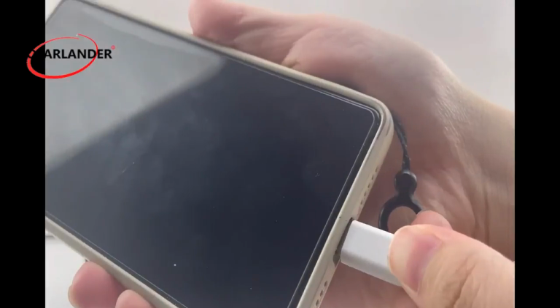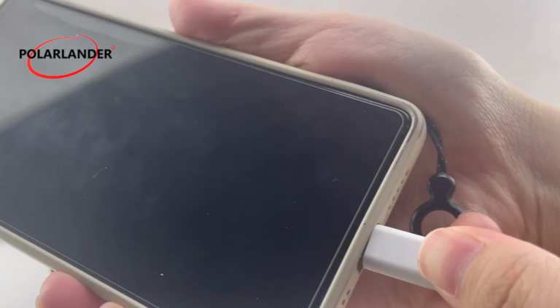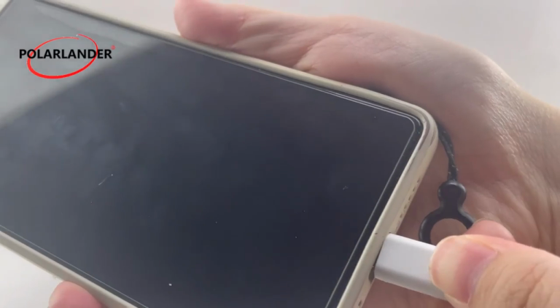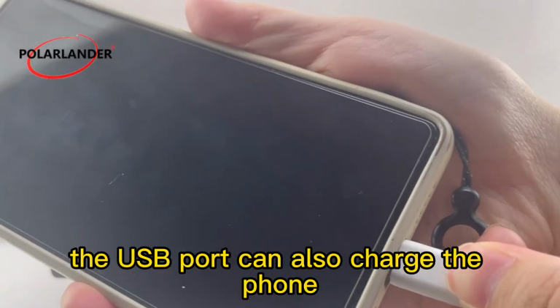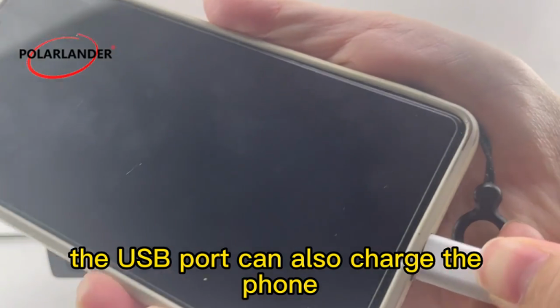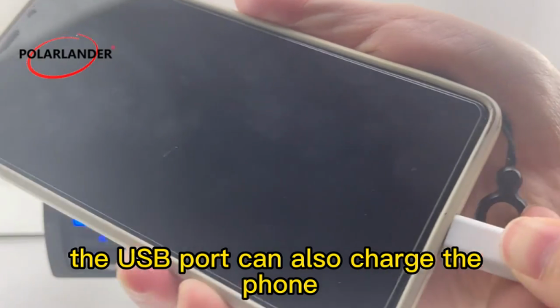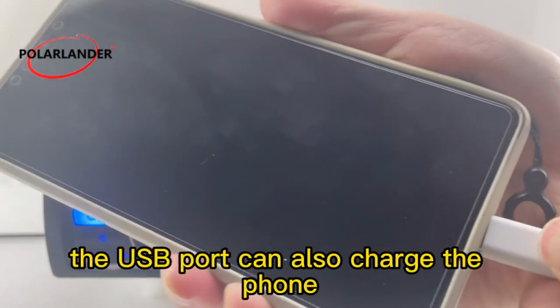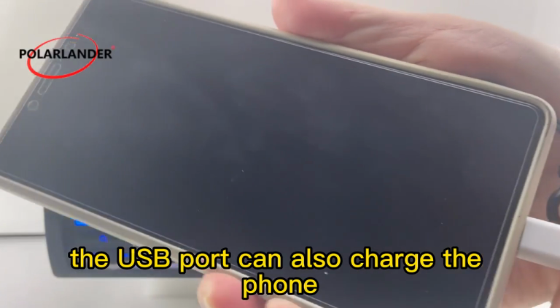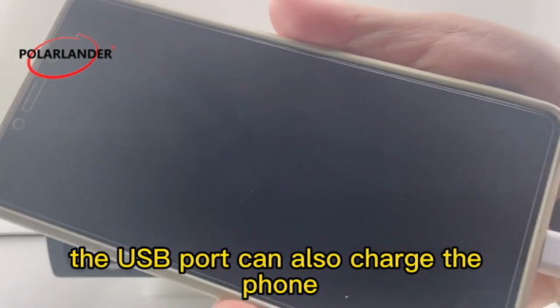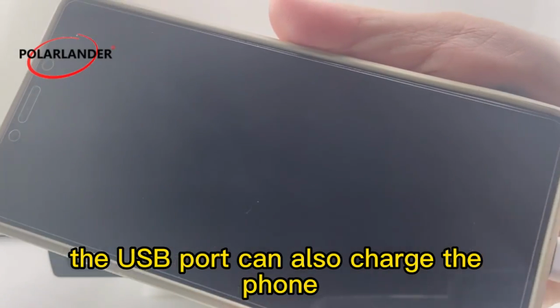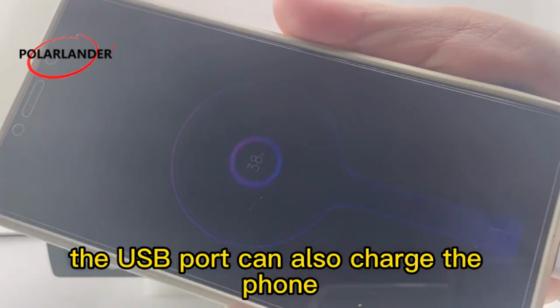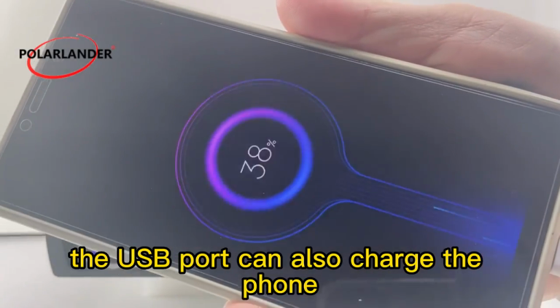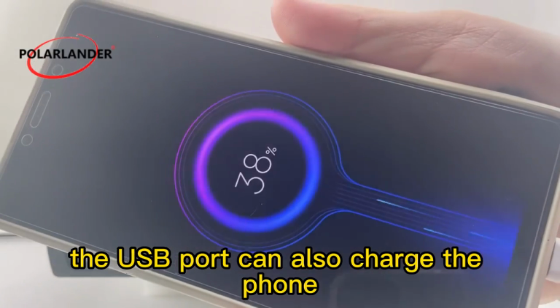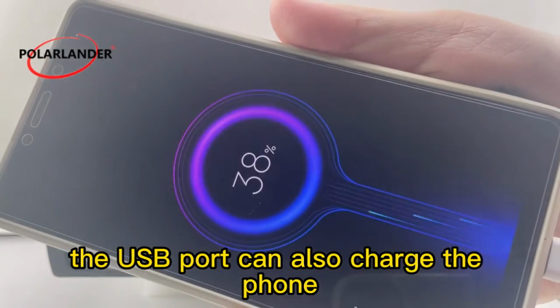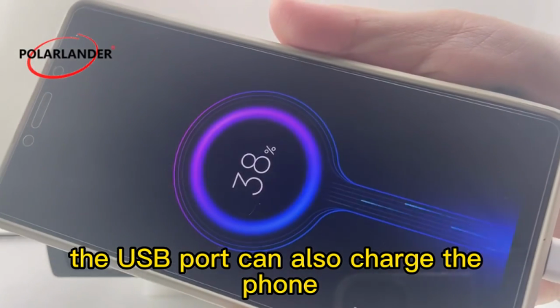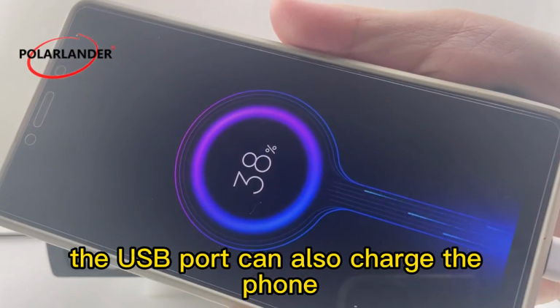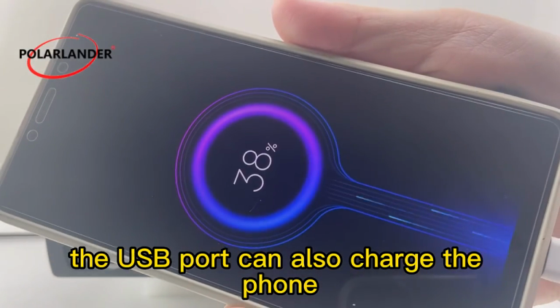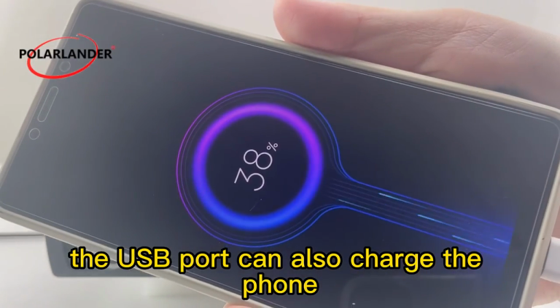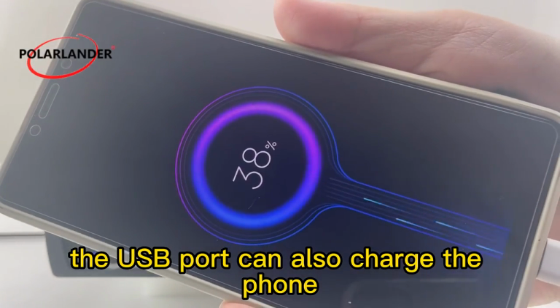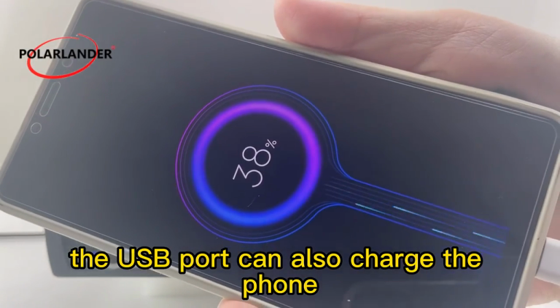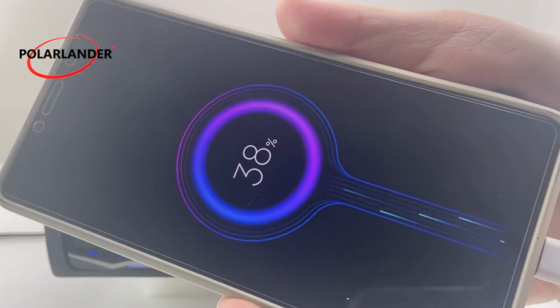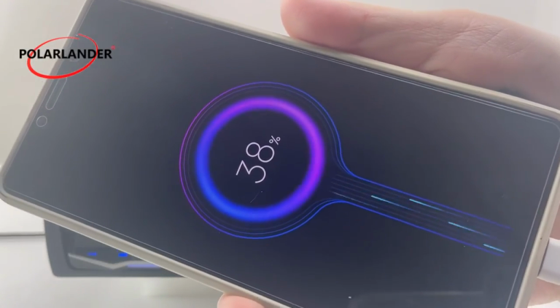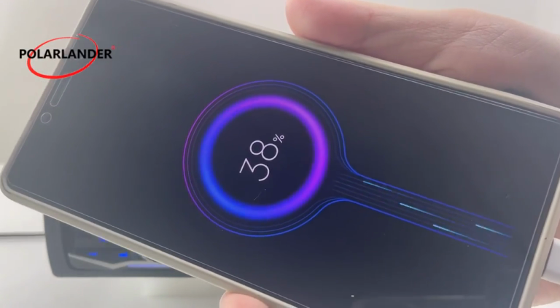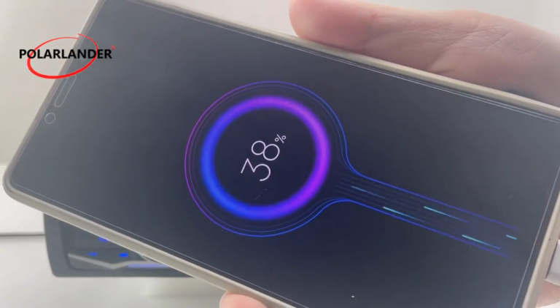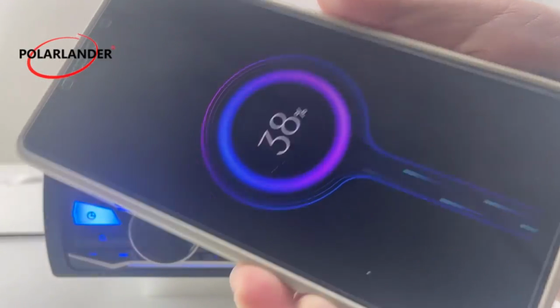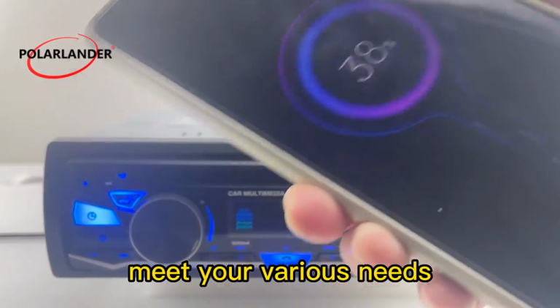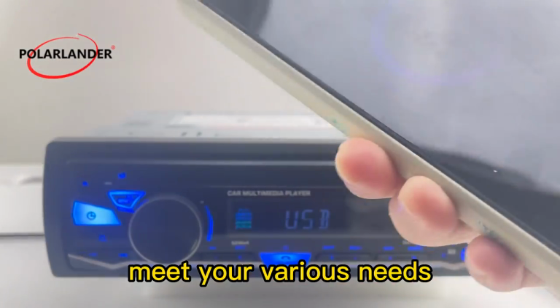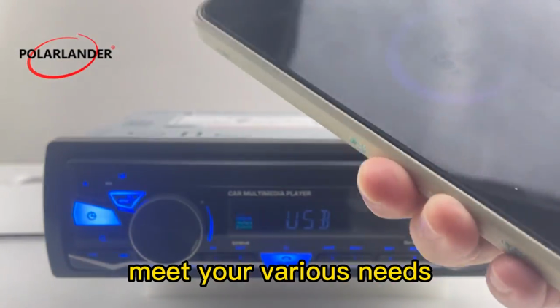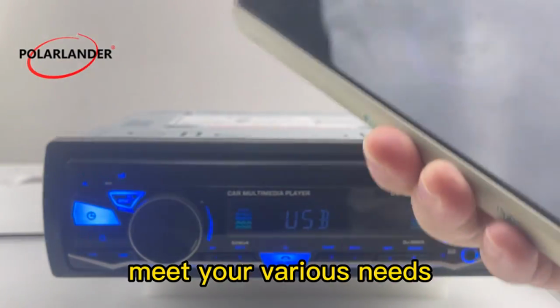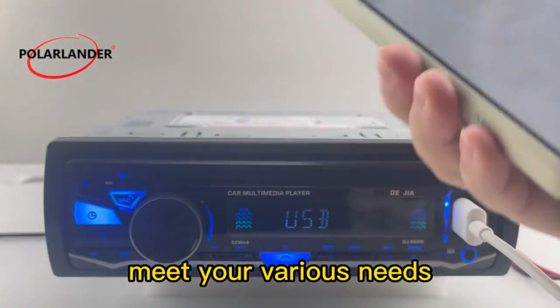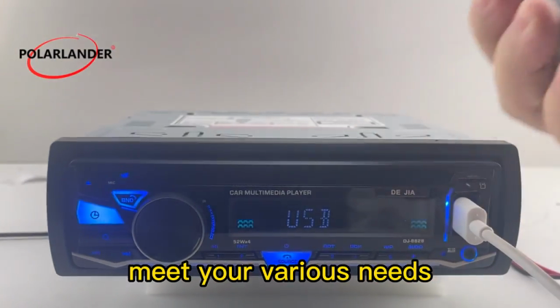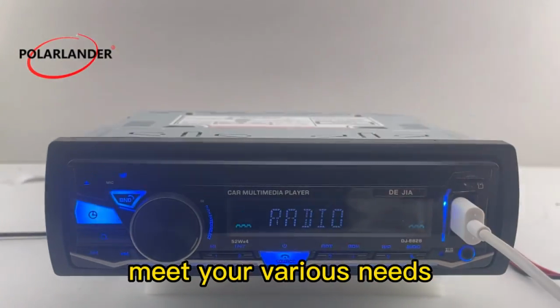The USB port can also charge your phone, meeting your various needs.